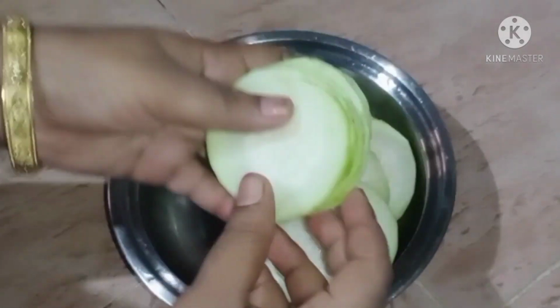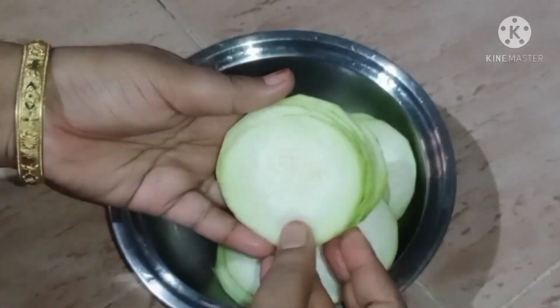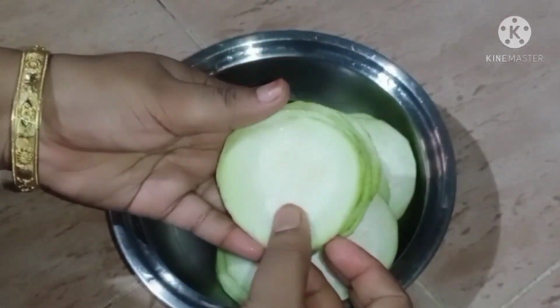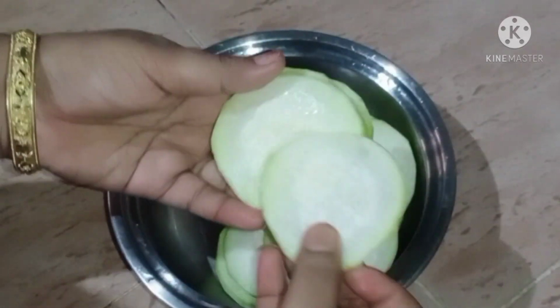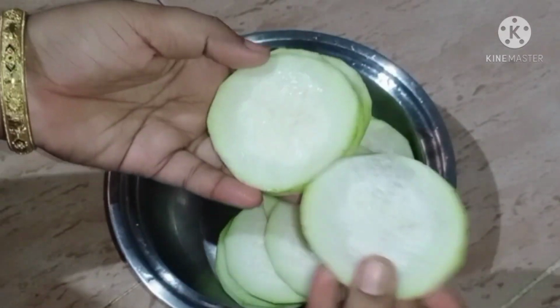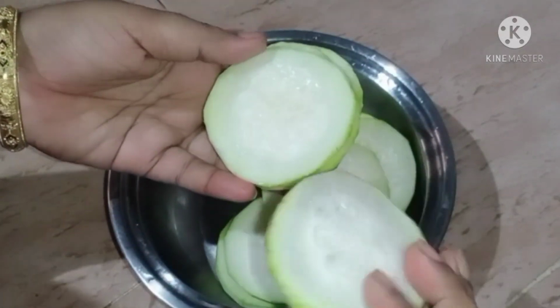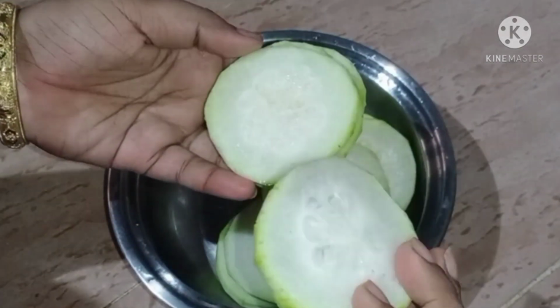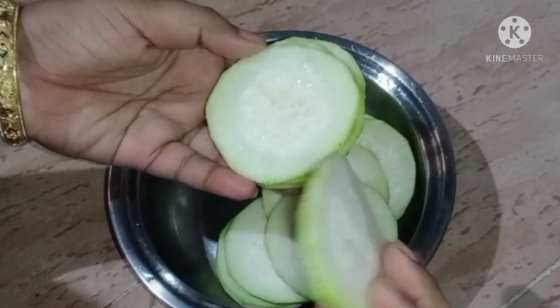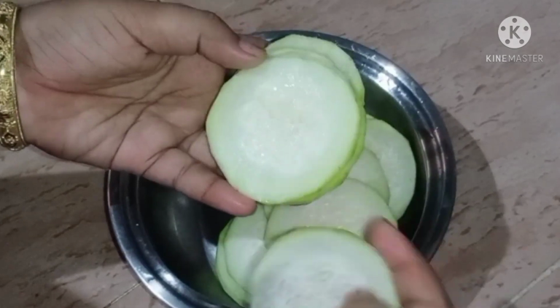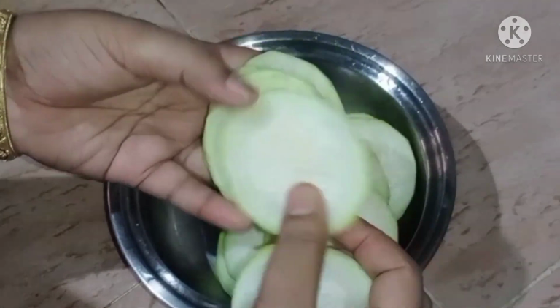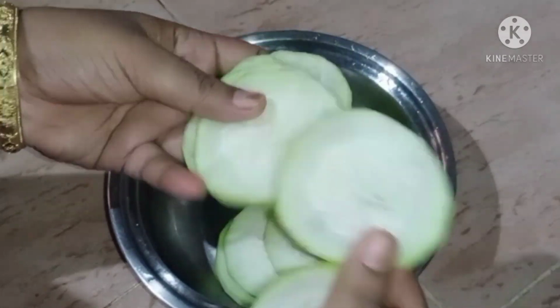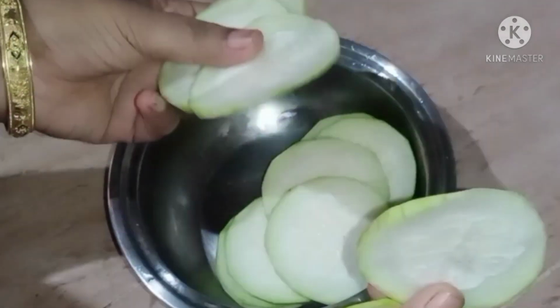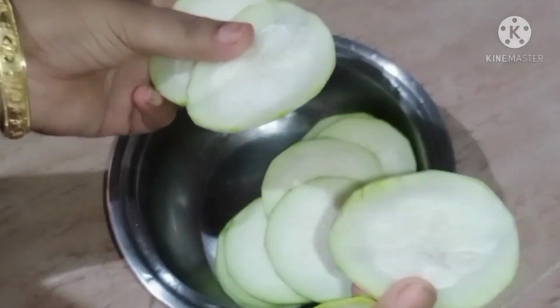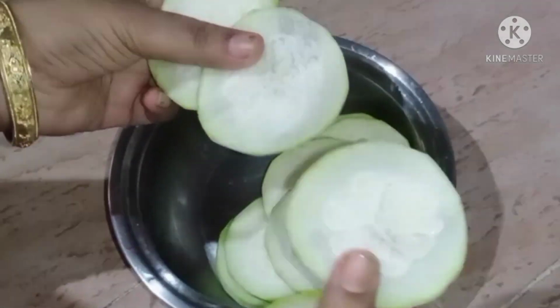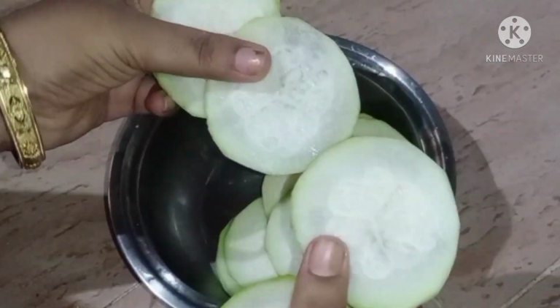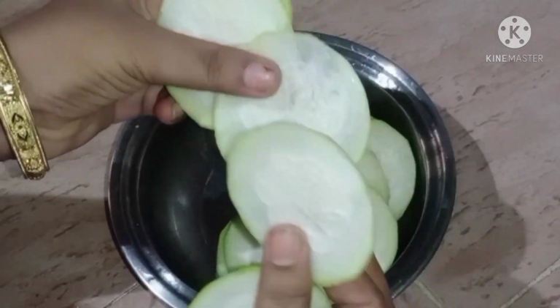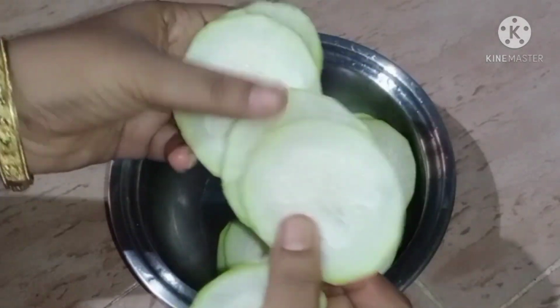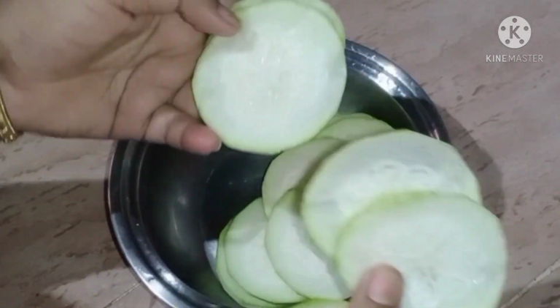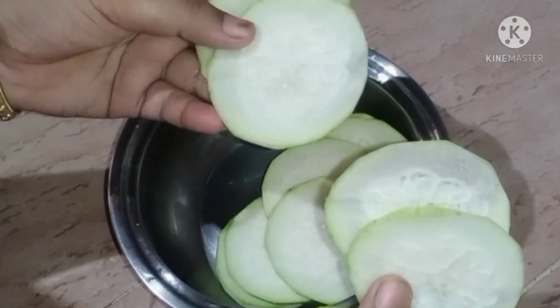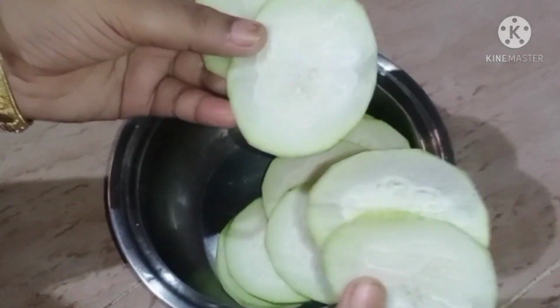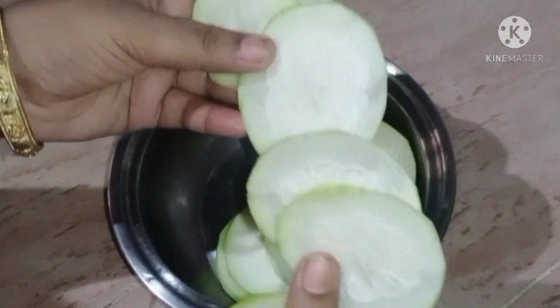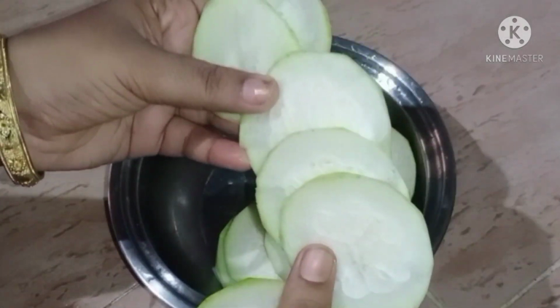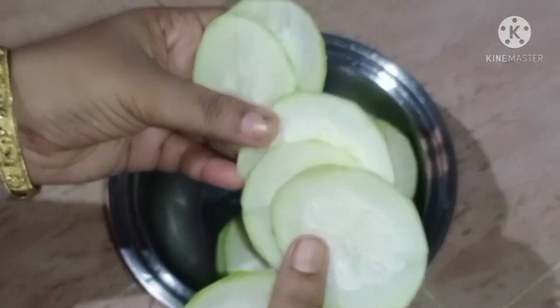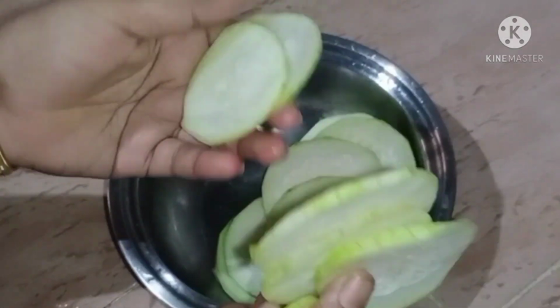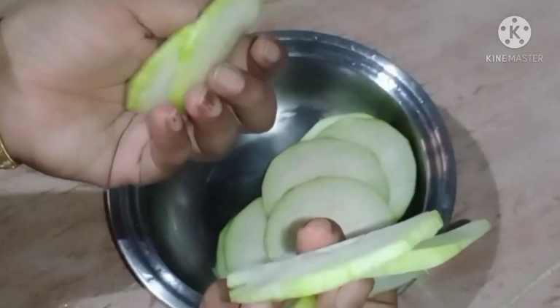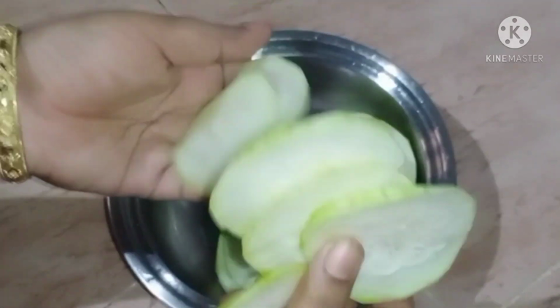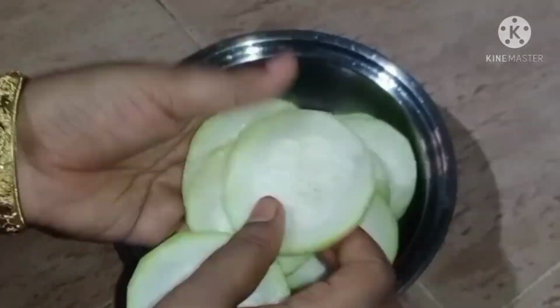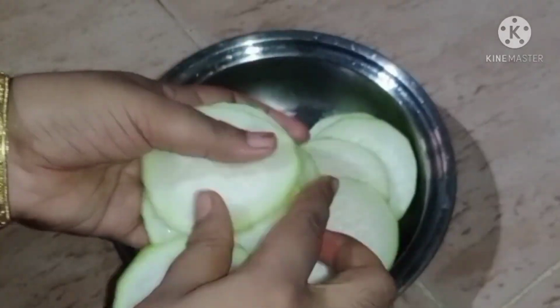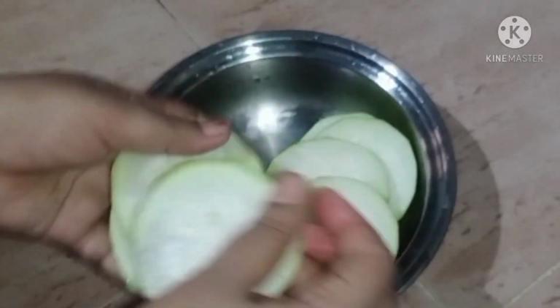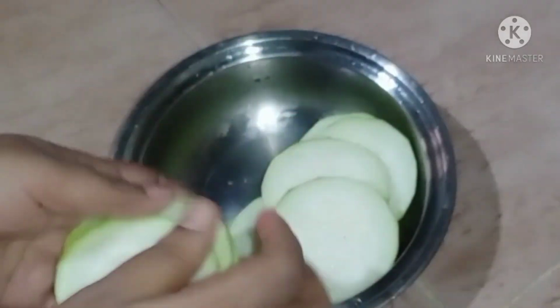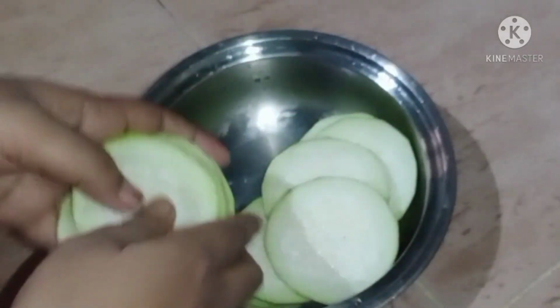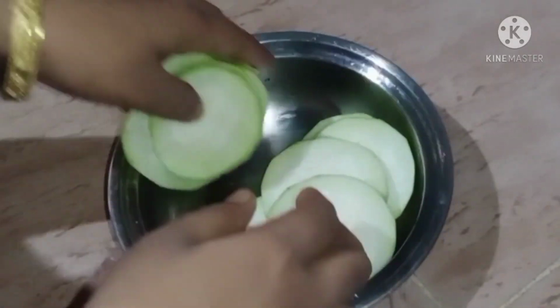Cut another piece and coat it with besan (chickpea flour) batter. This is the preparation program for this recipe.